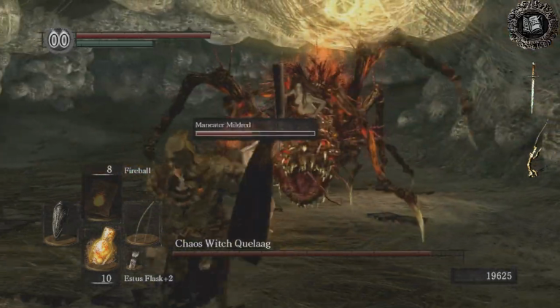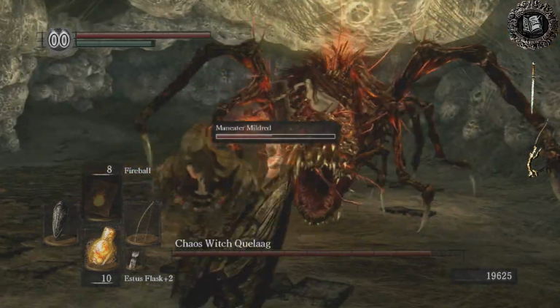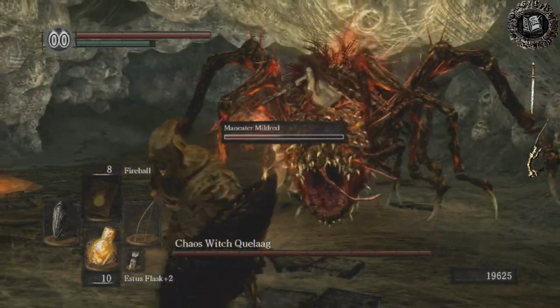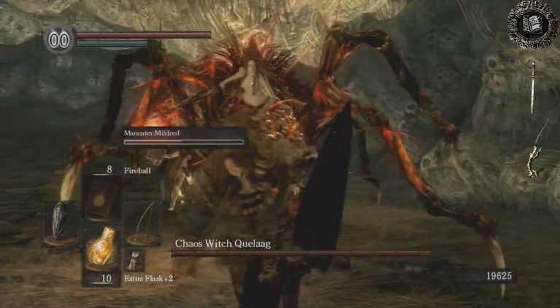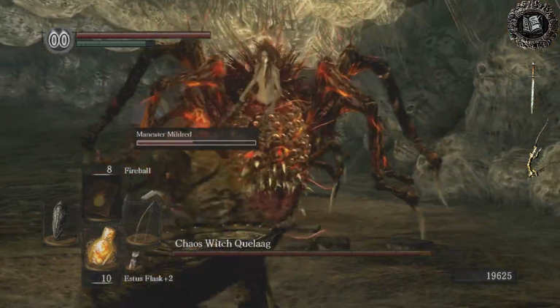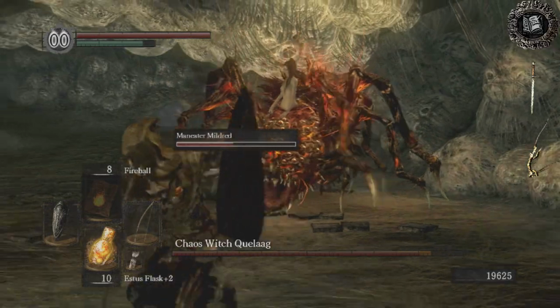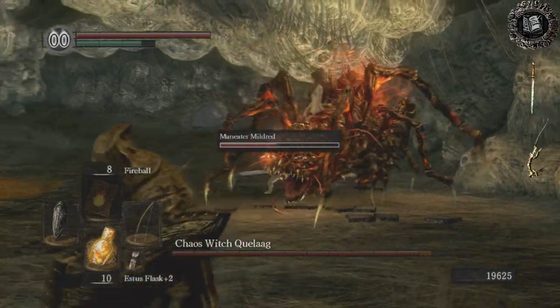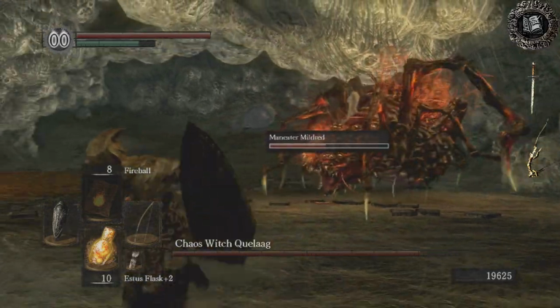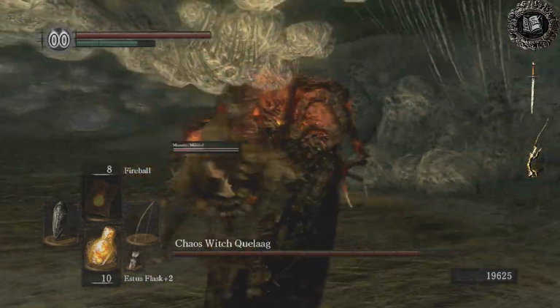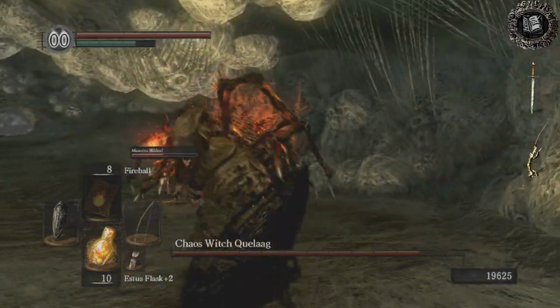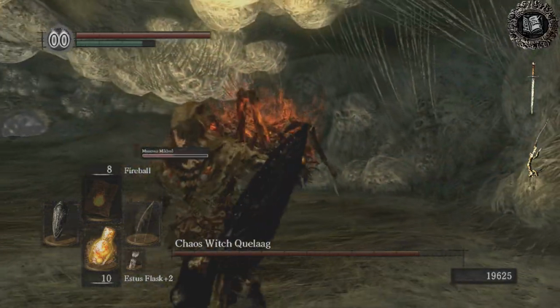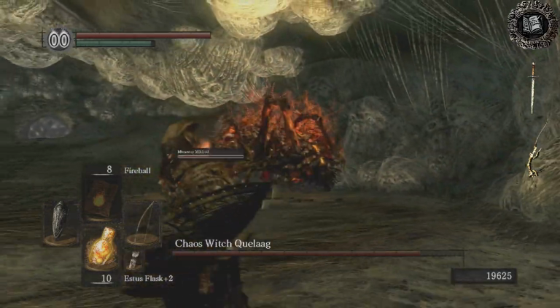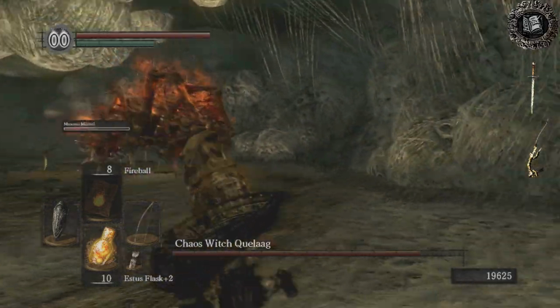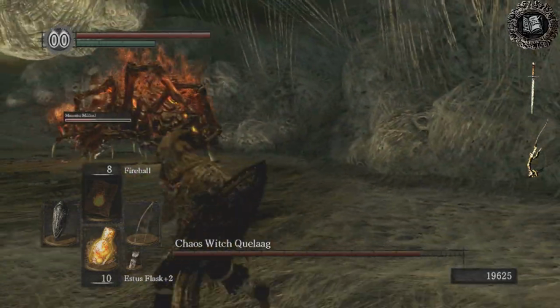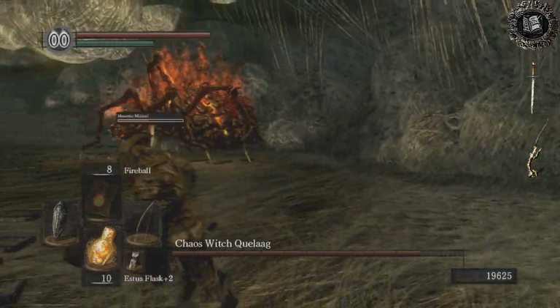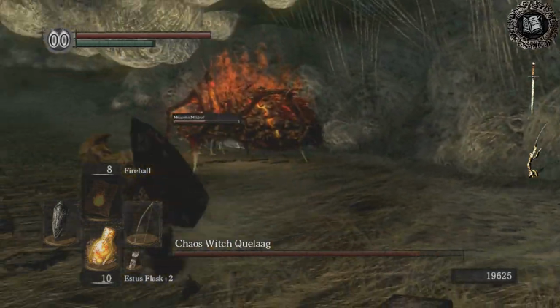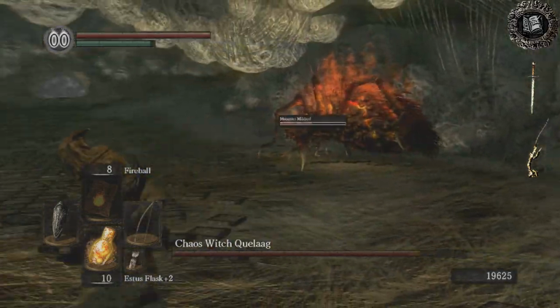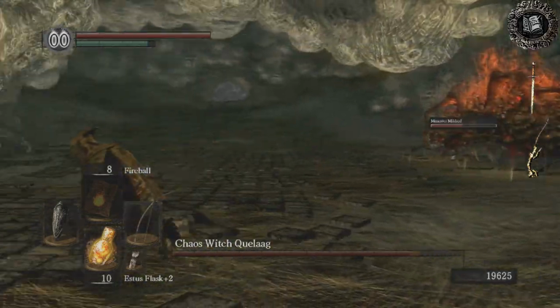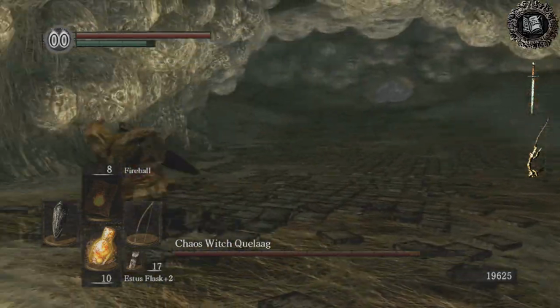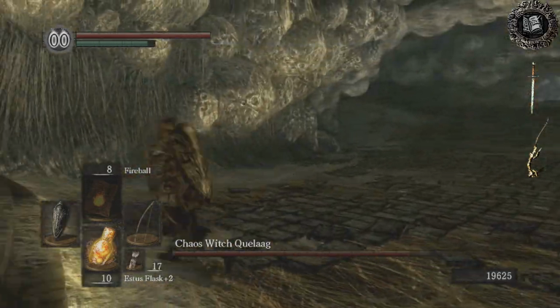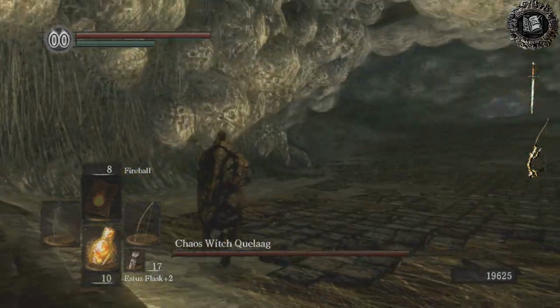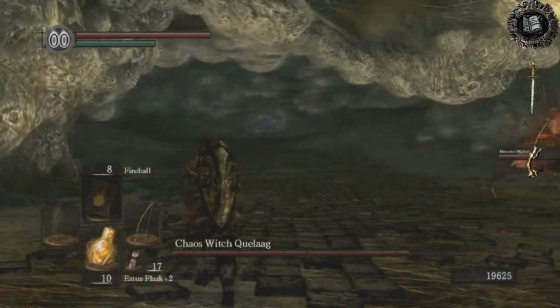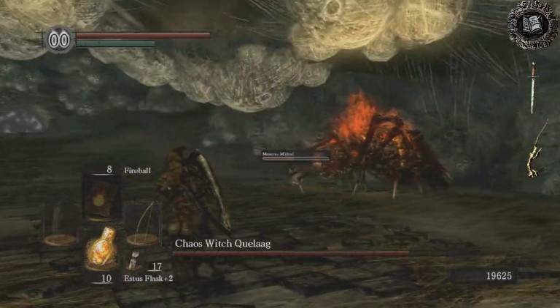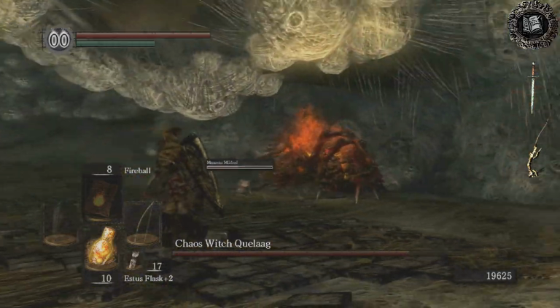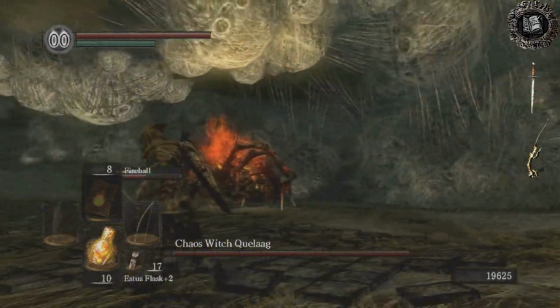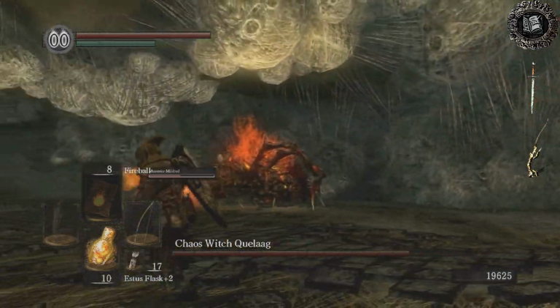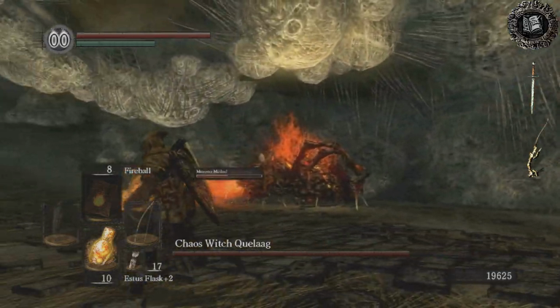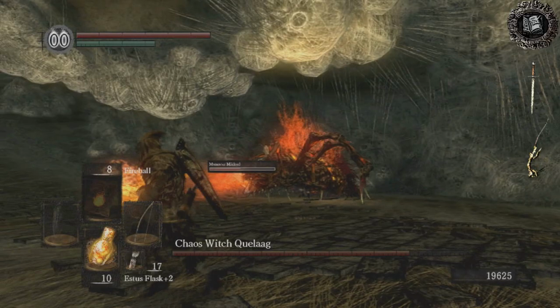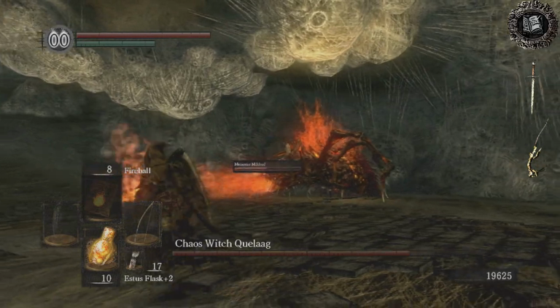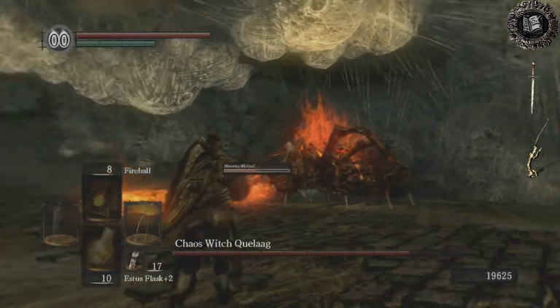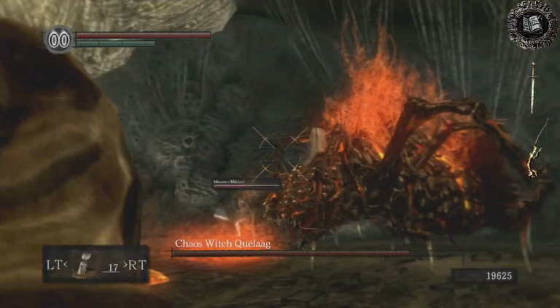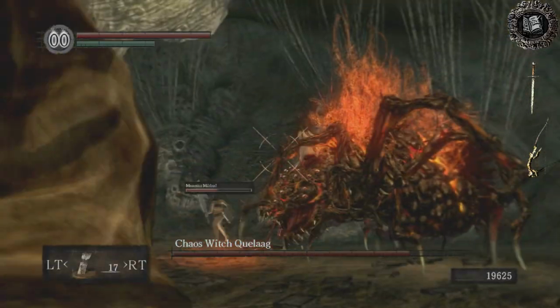It's made even easier if you have Mildred or someone that actually has a brain in there fighting for you, to keep her attention while you shoot her with arrows.